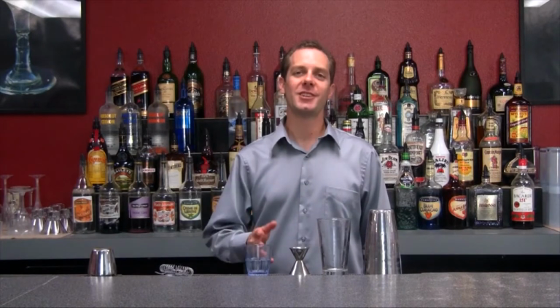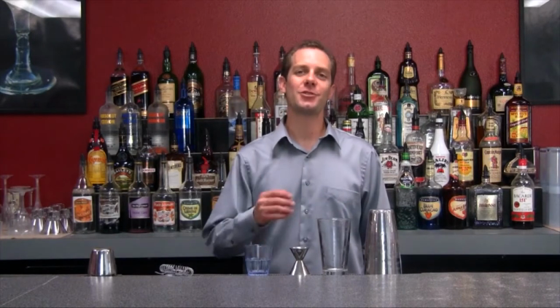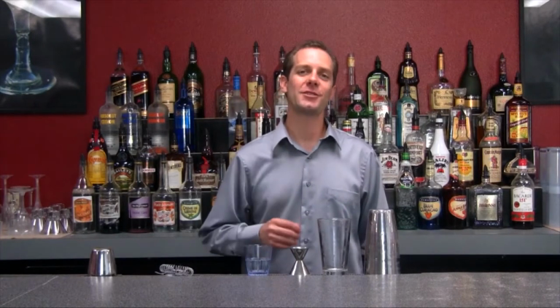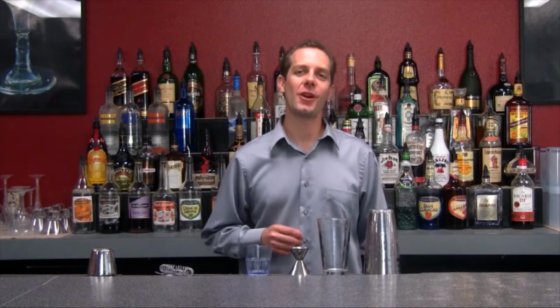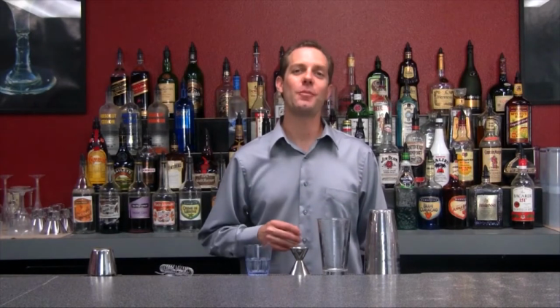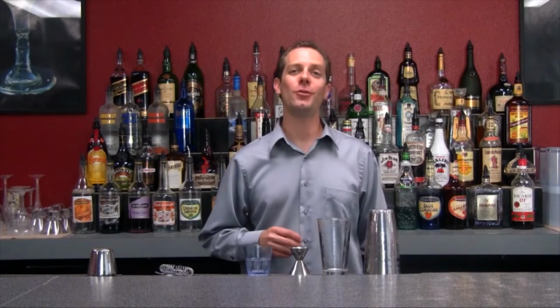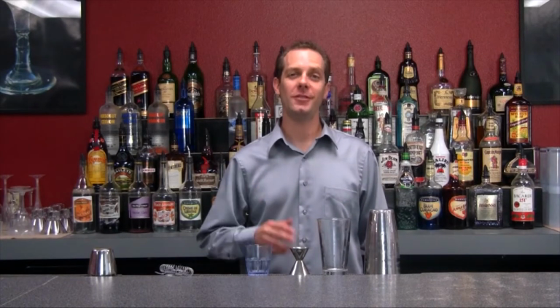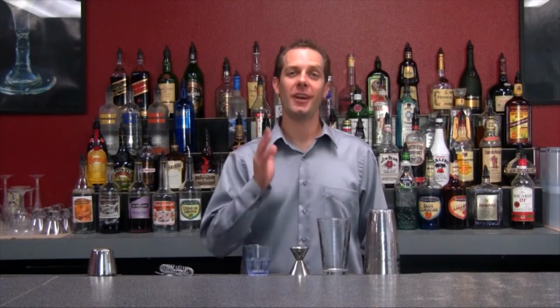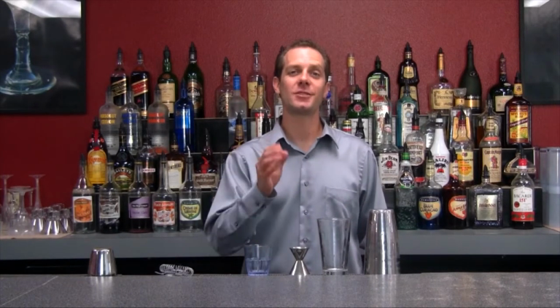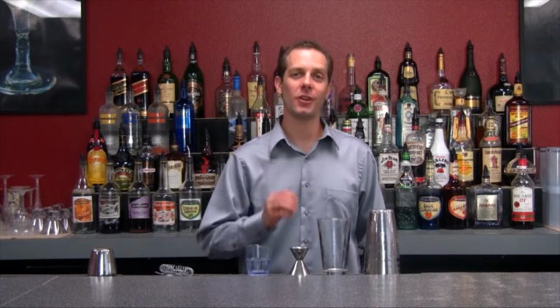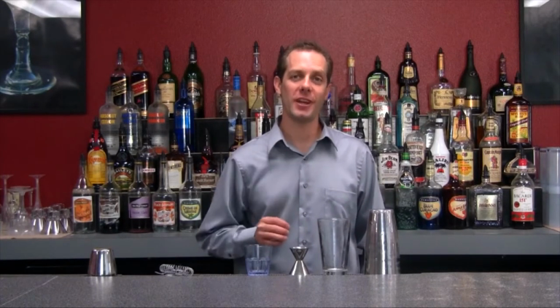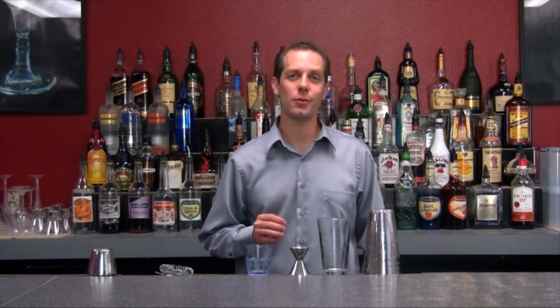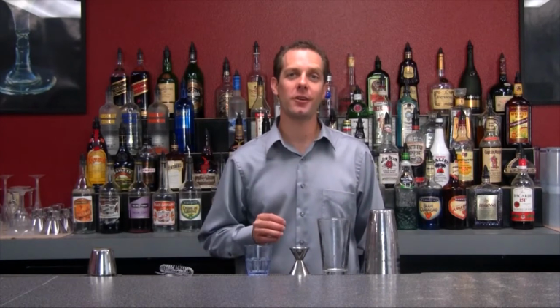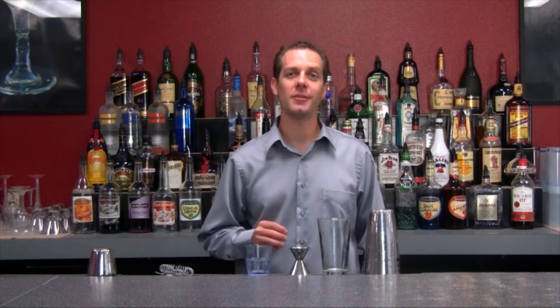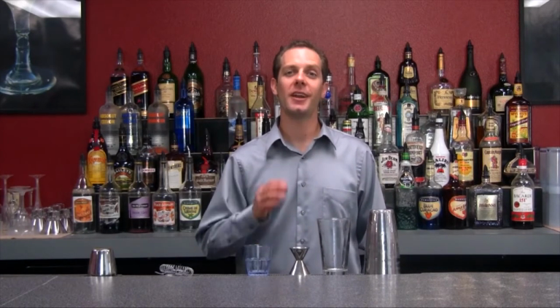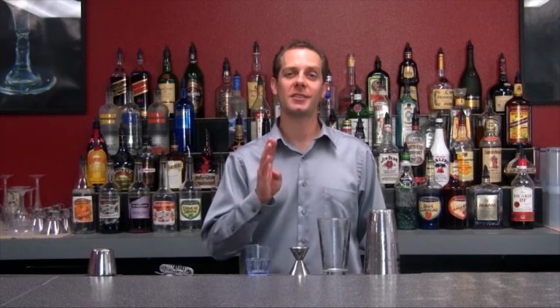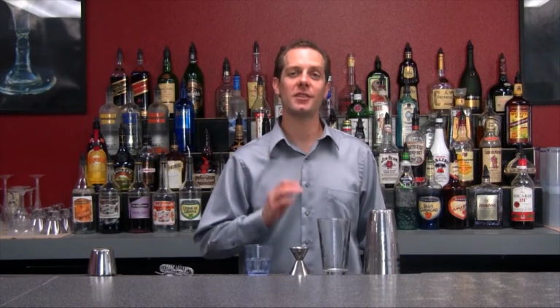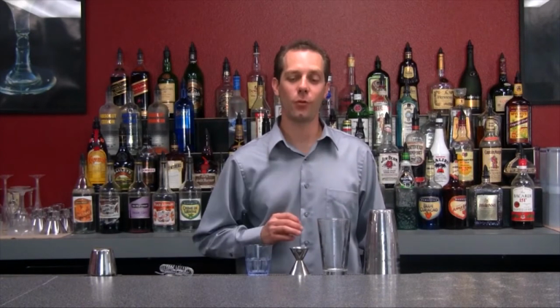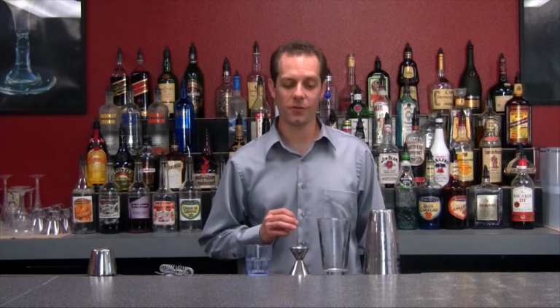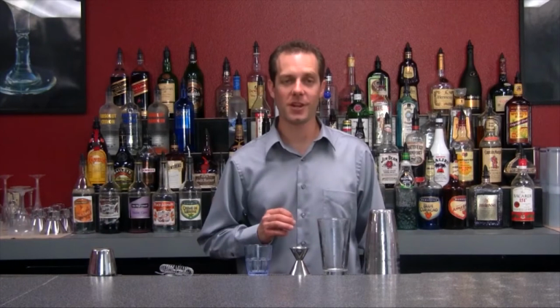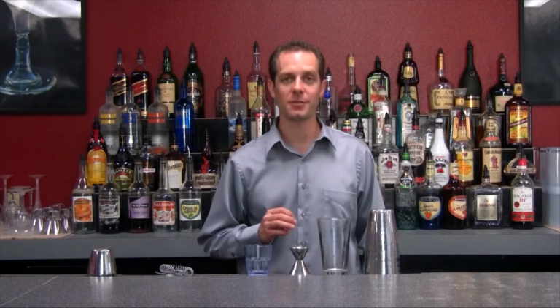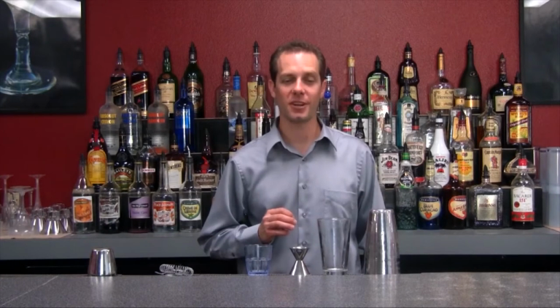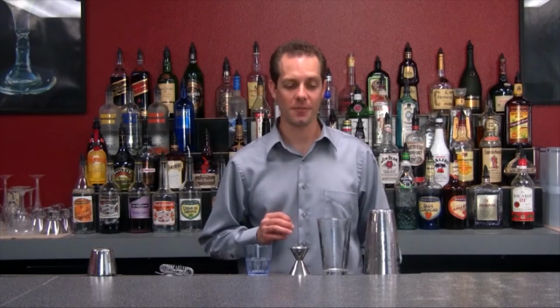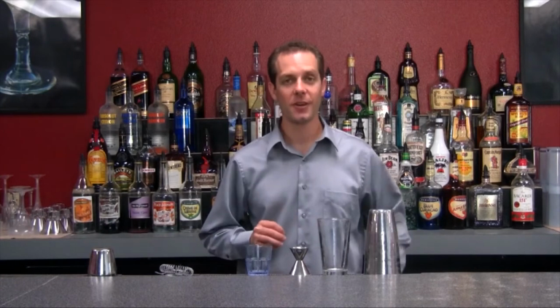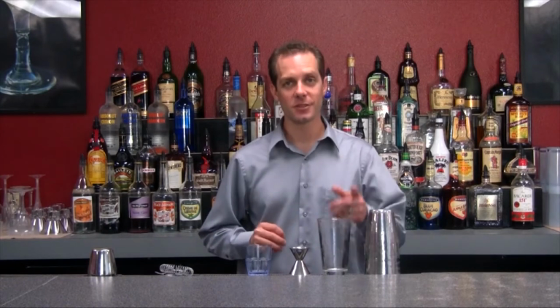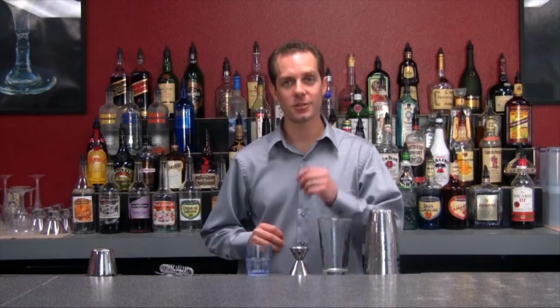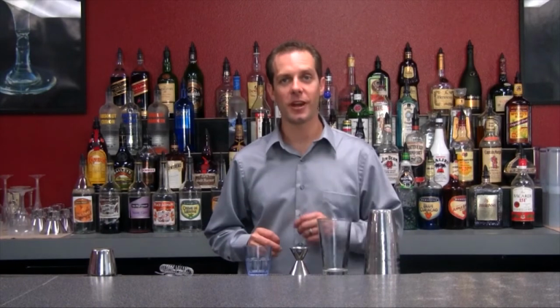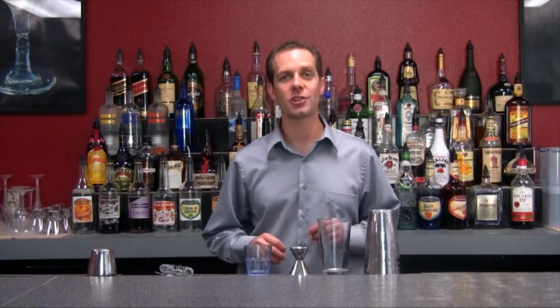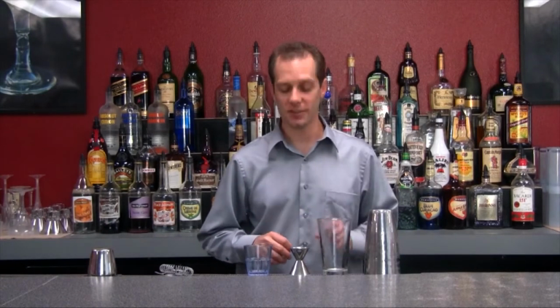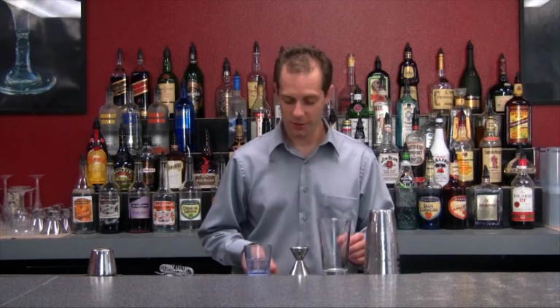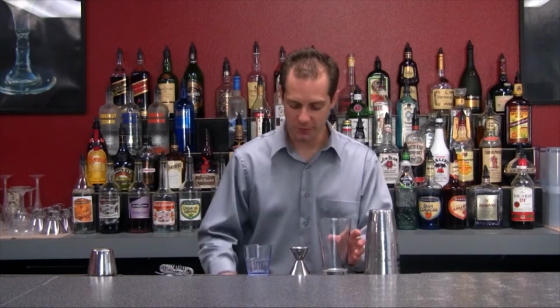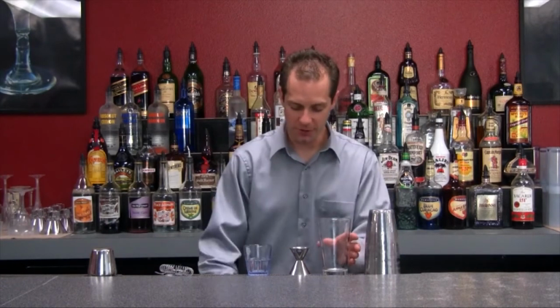The next drink is very potent. It is called the leg spreader and it contains four different types of liquor. So let's go ahead and shake this one up for you.